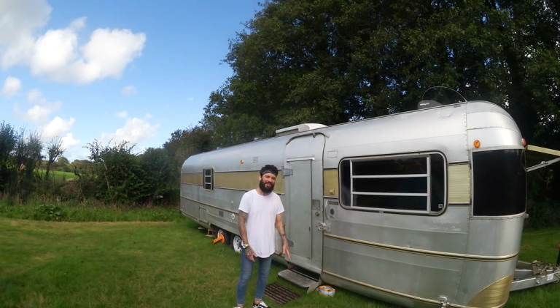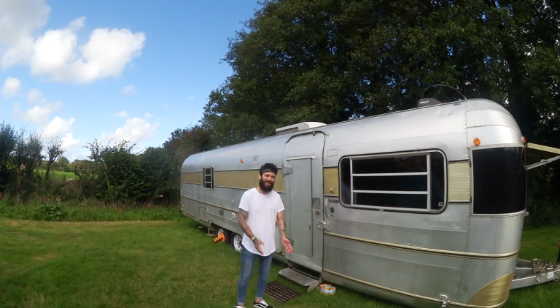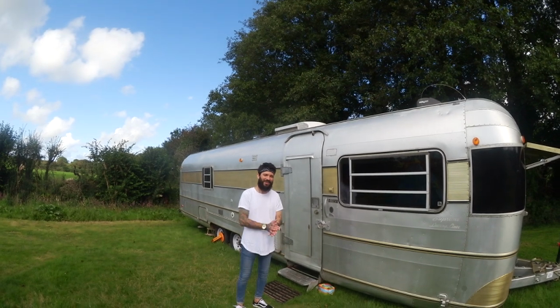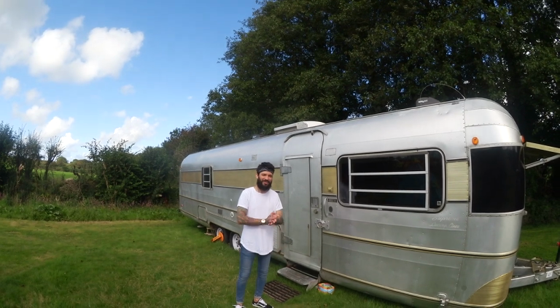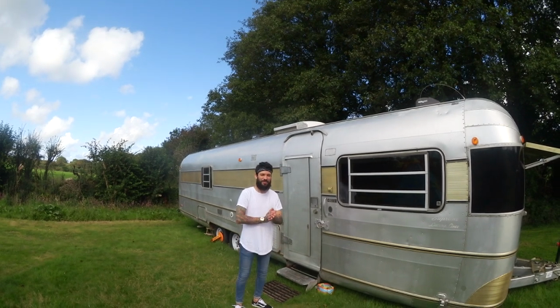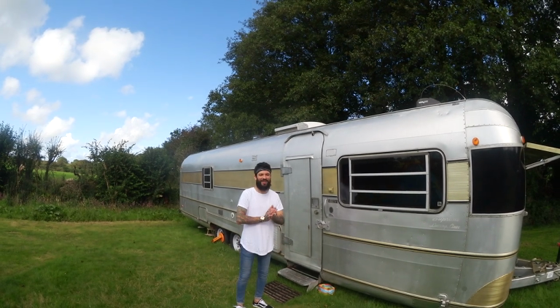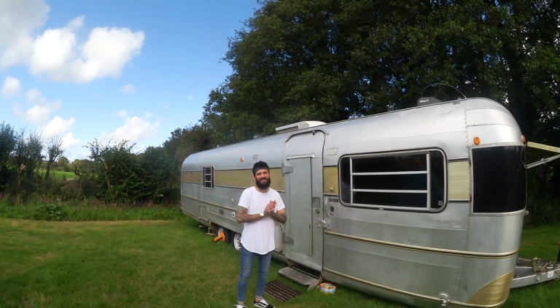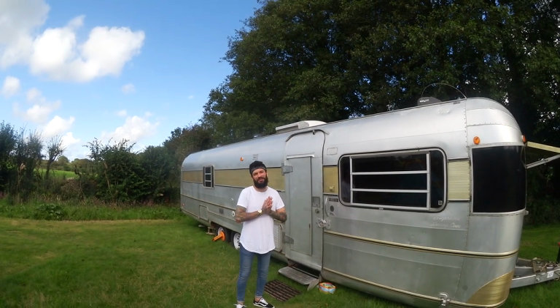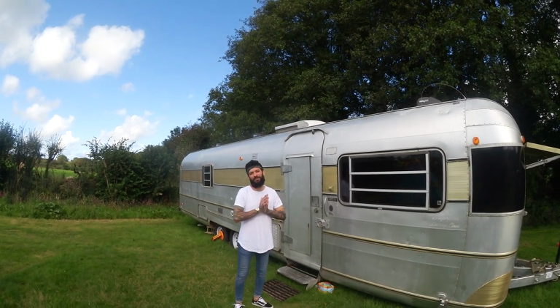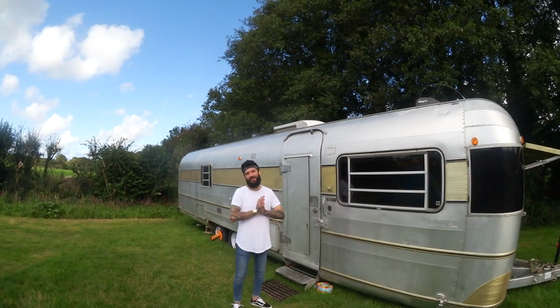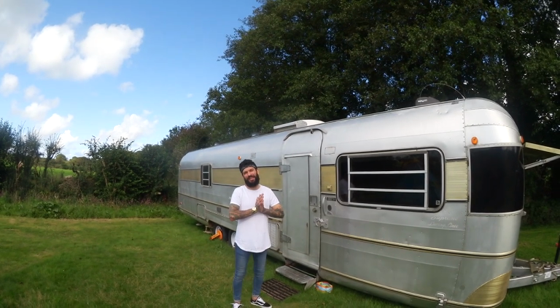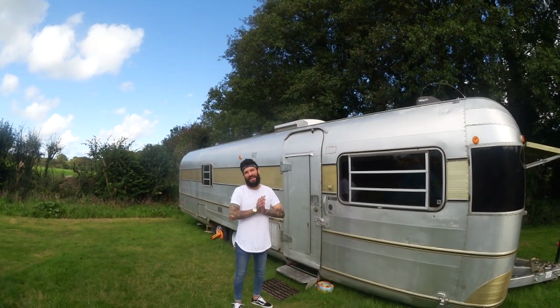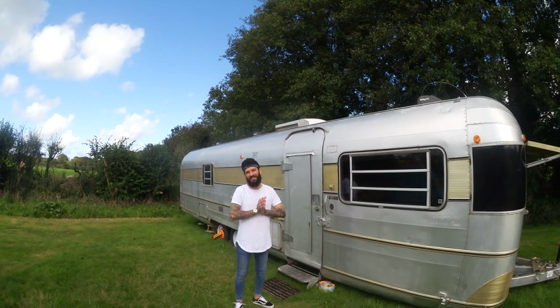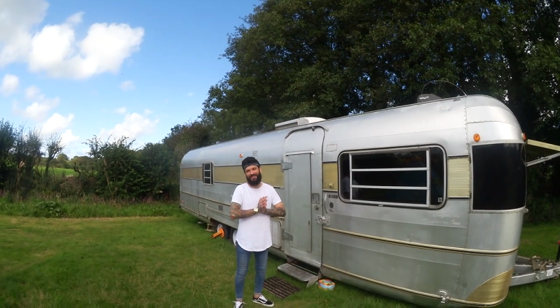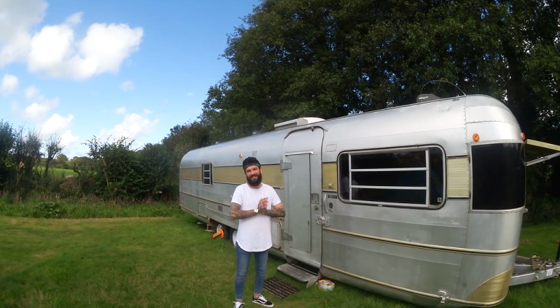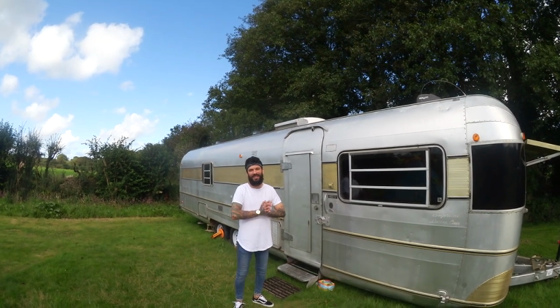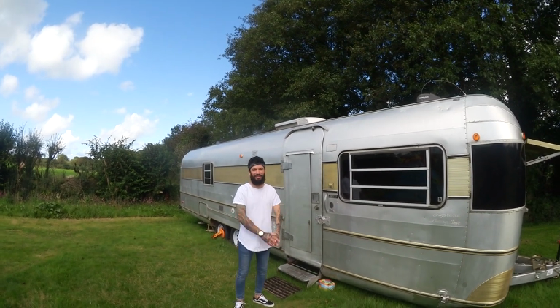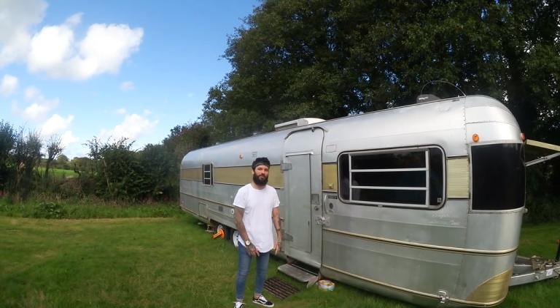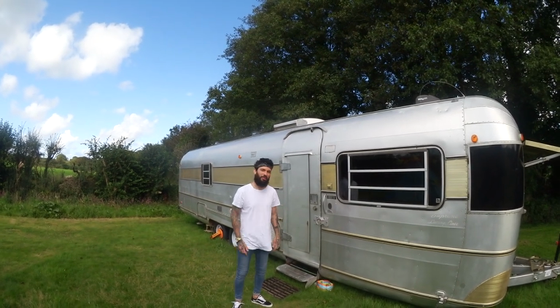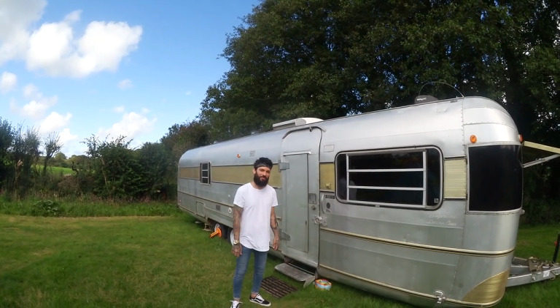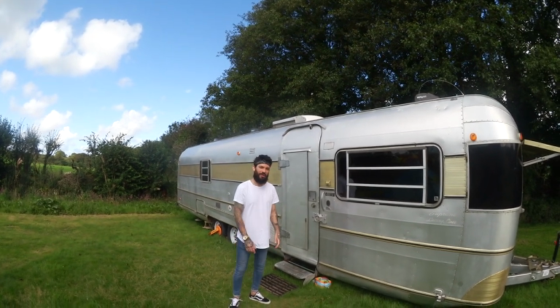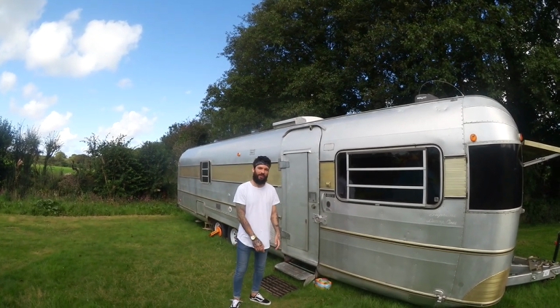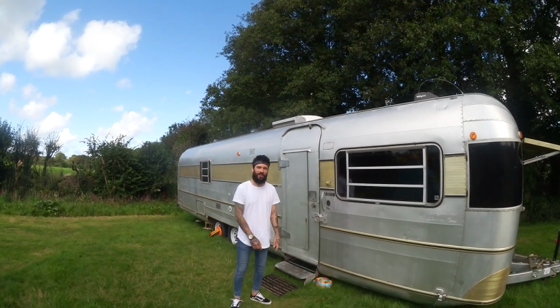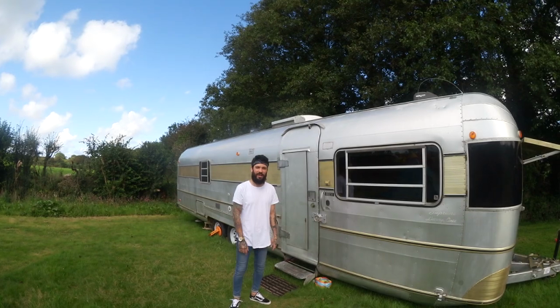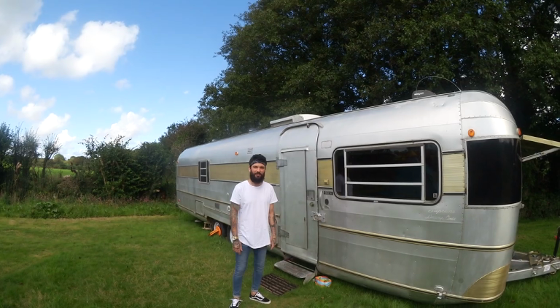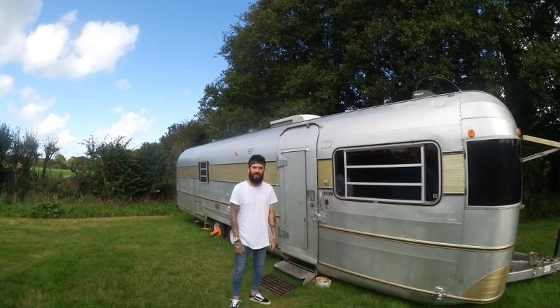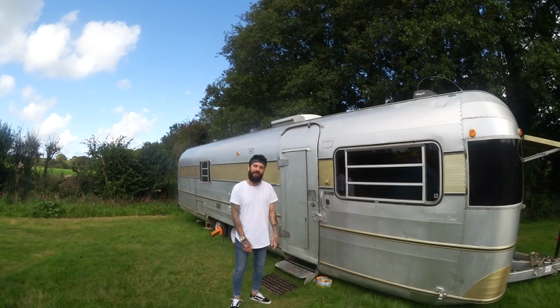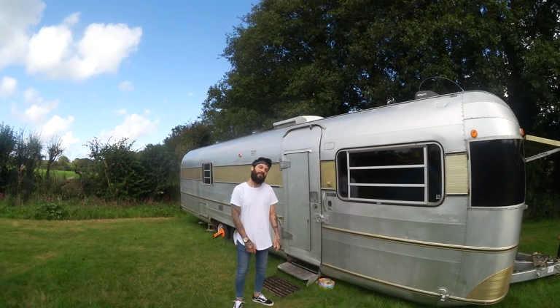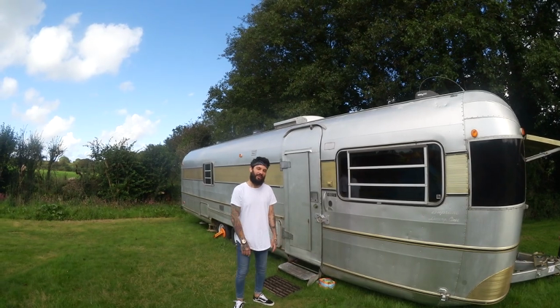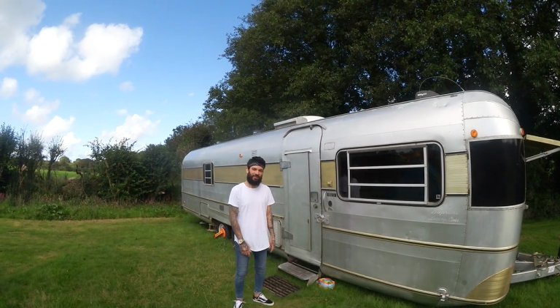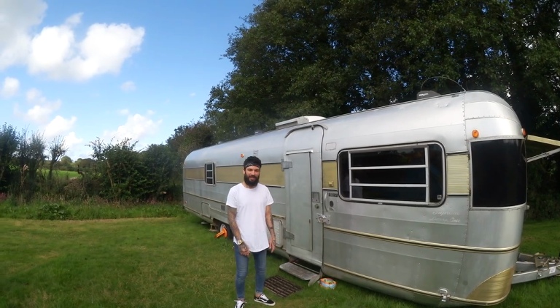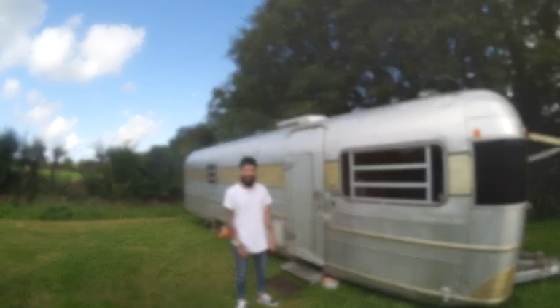Okay guys, so you've been asking us for absolutely ages to see a walkthrough video of our tiny home. So come and take a look.